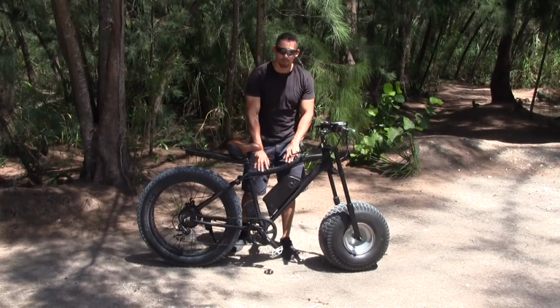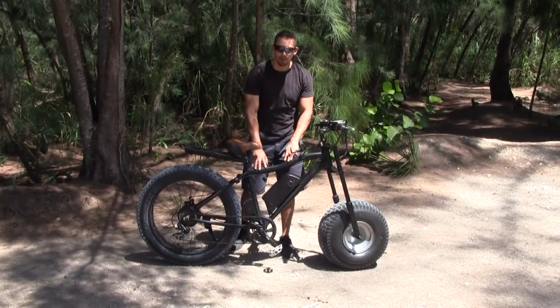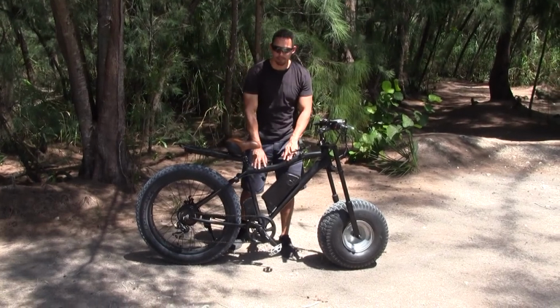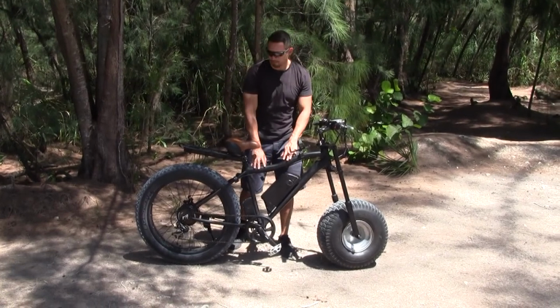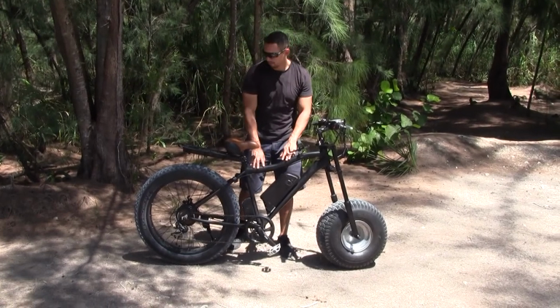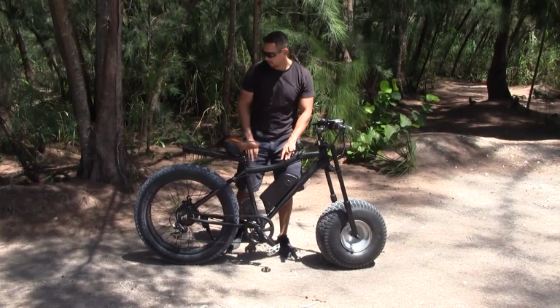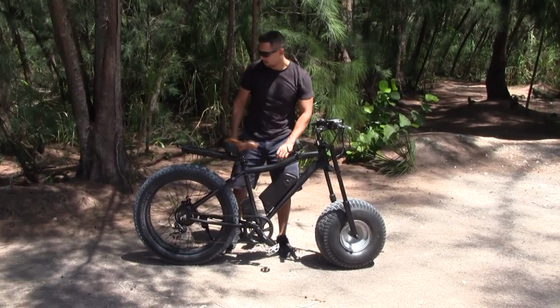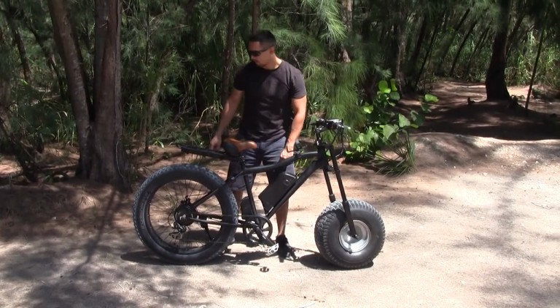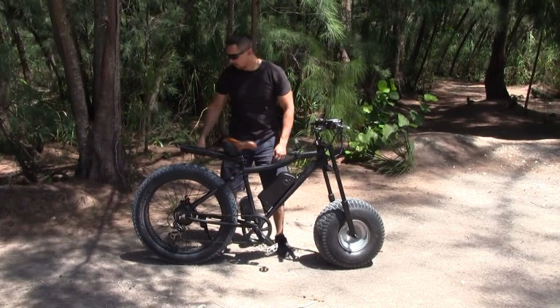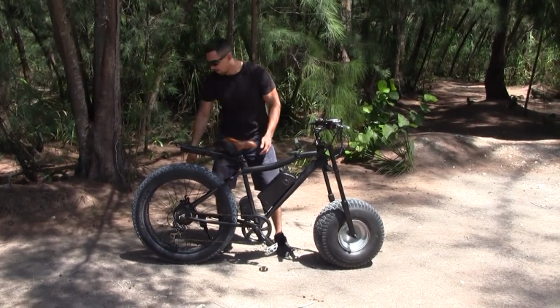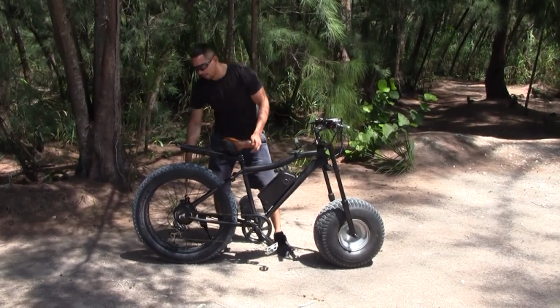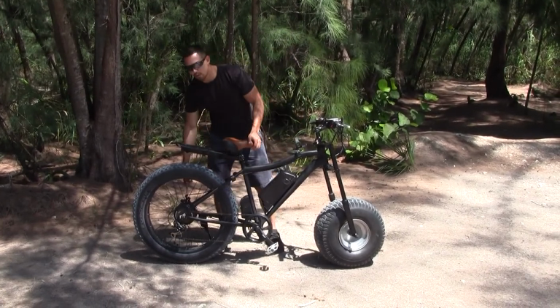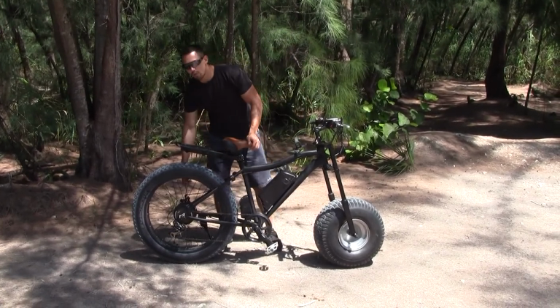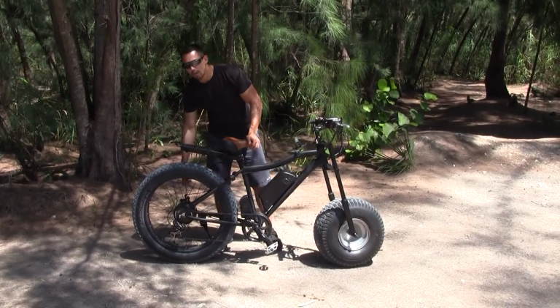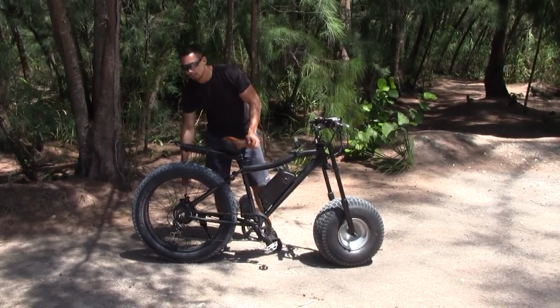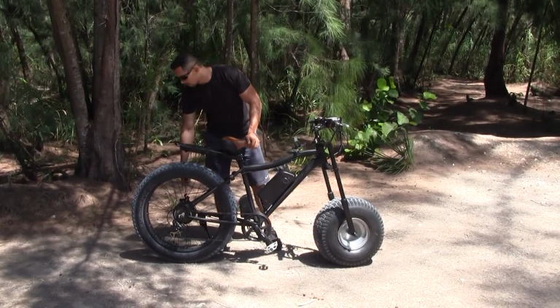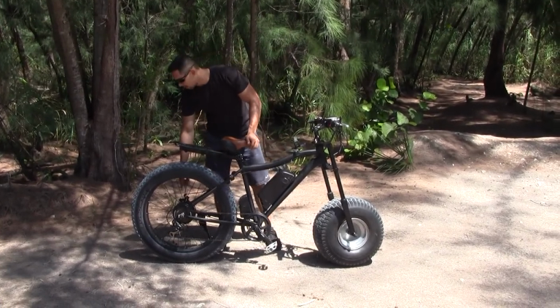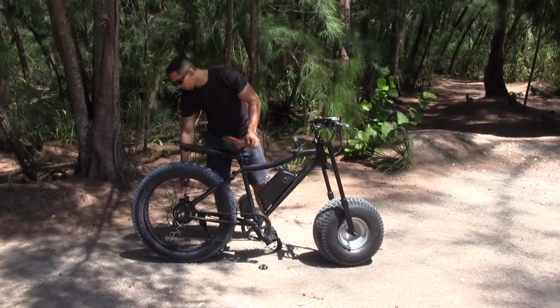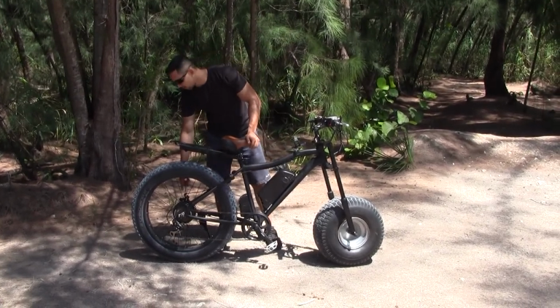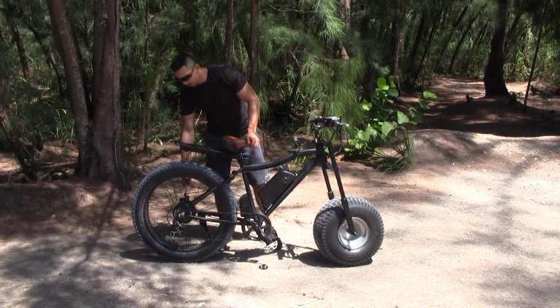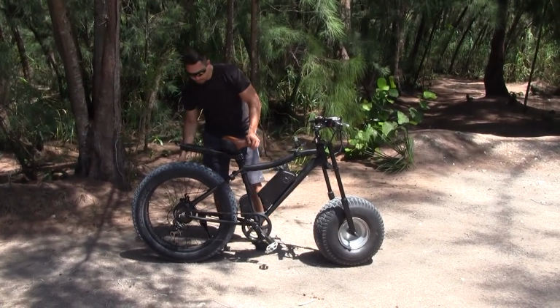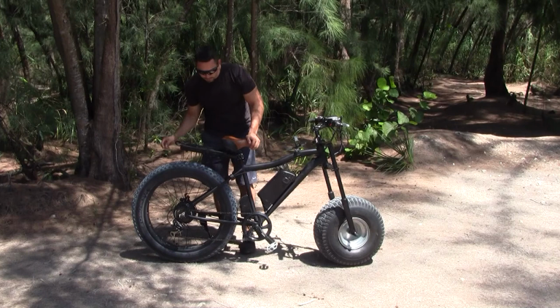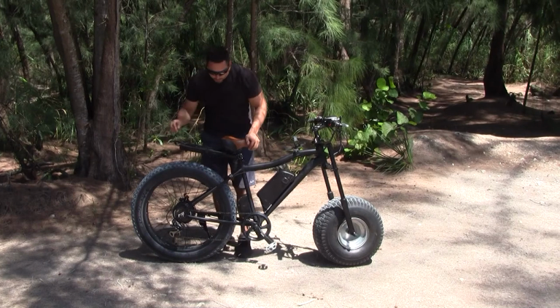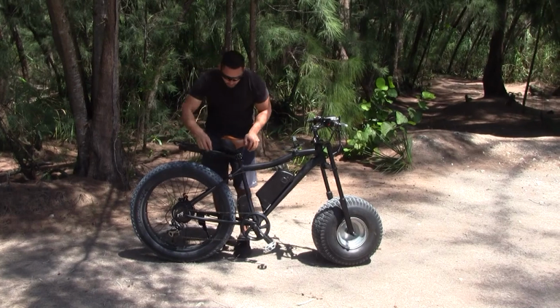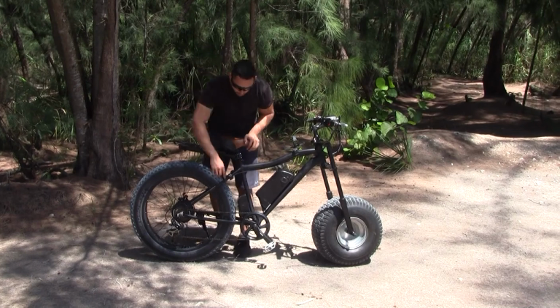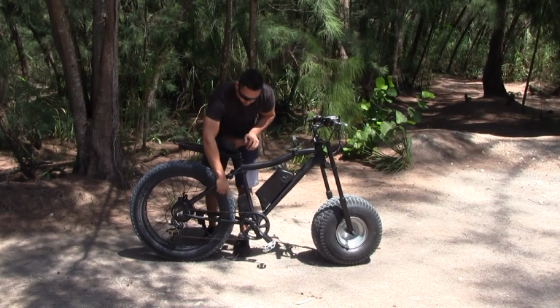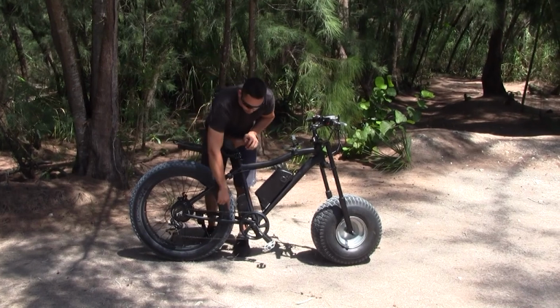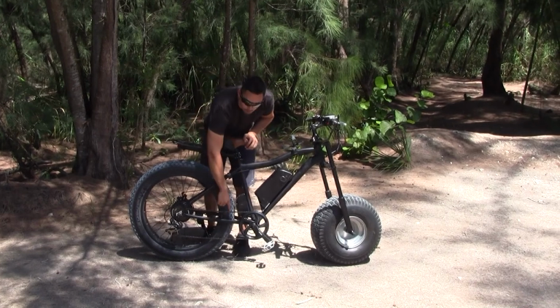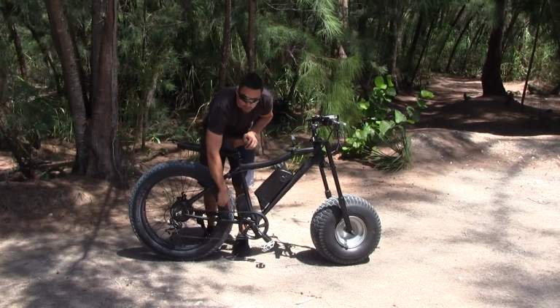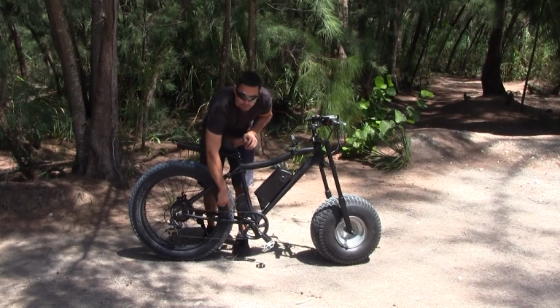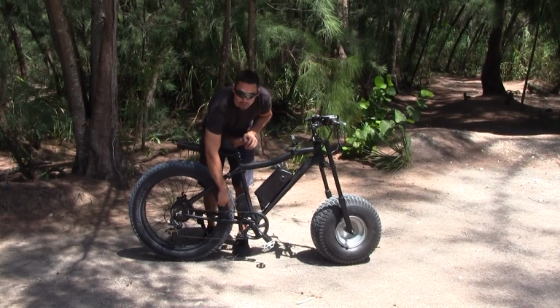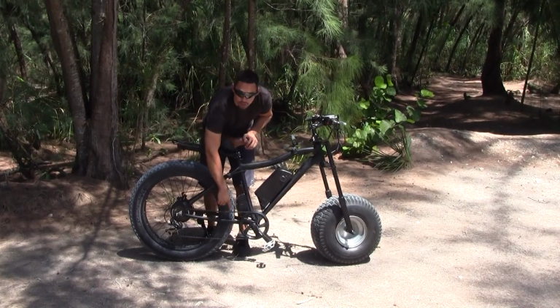The bike has an all-aluminum frame, a 500-watt motor, and a rust-resistant chain.